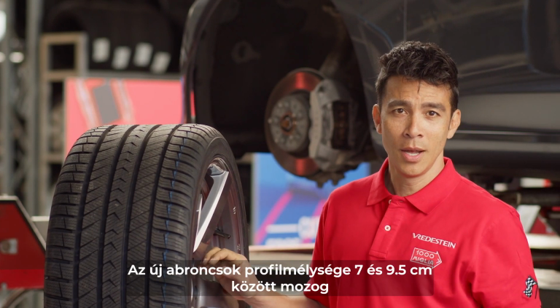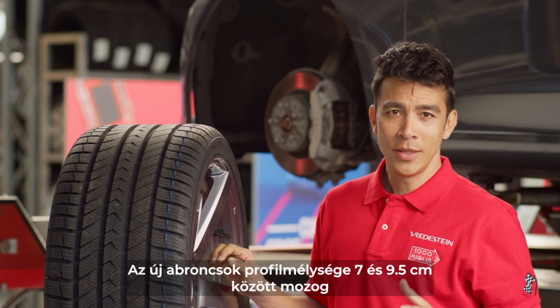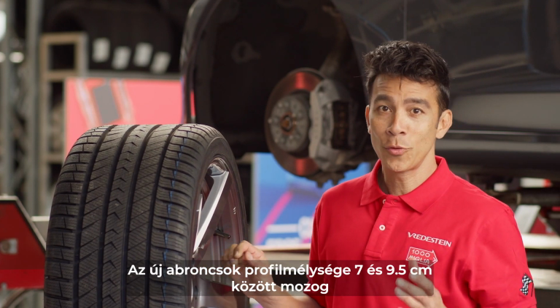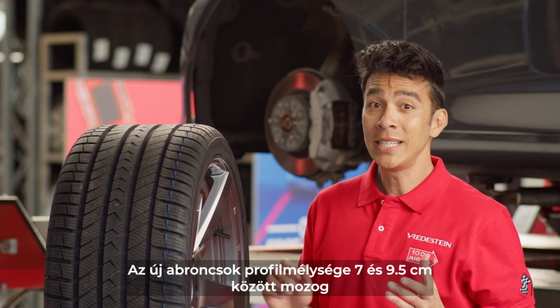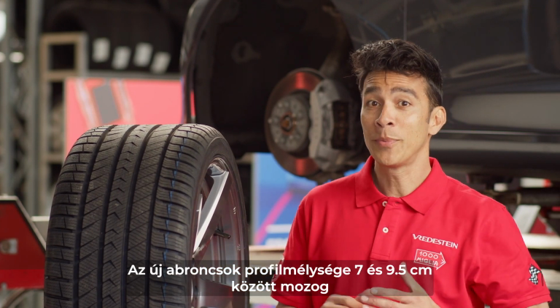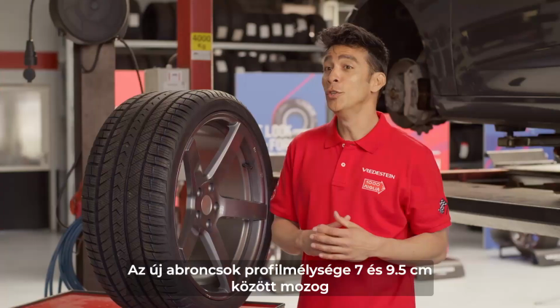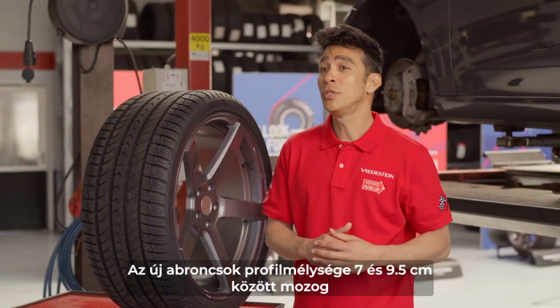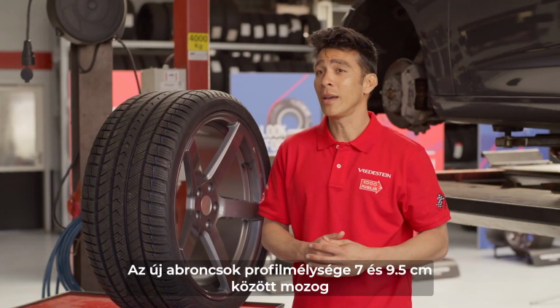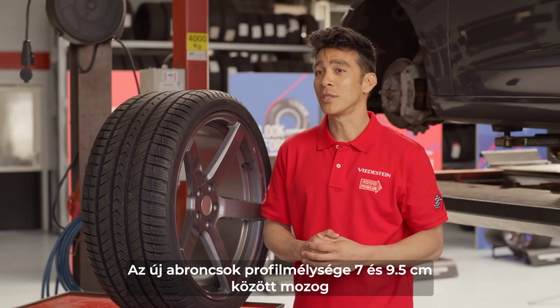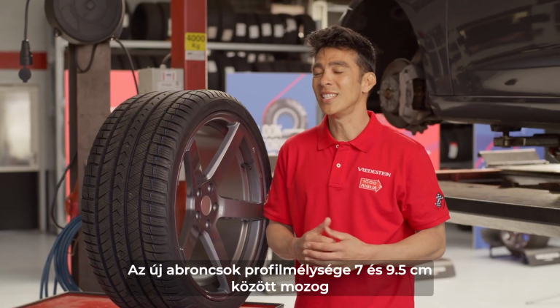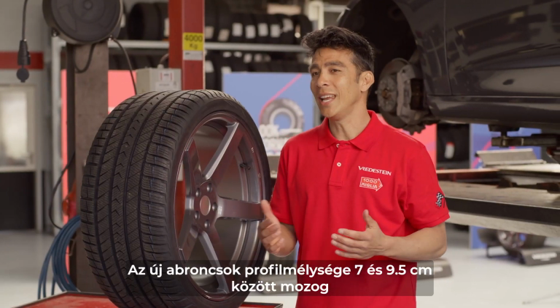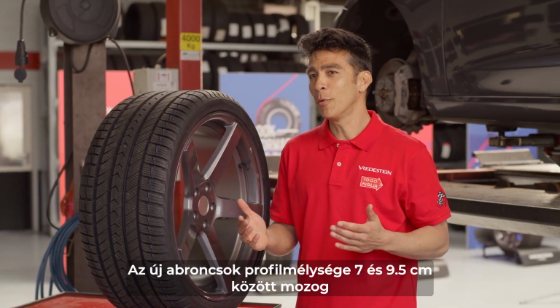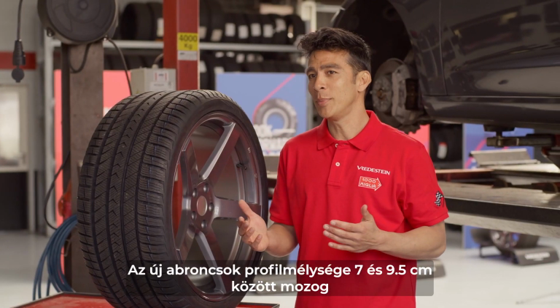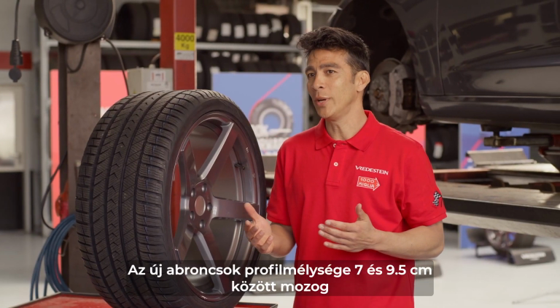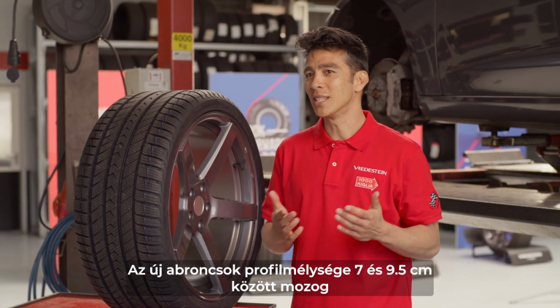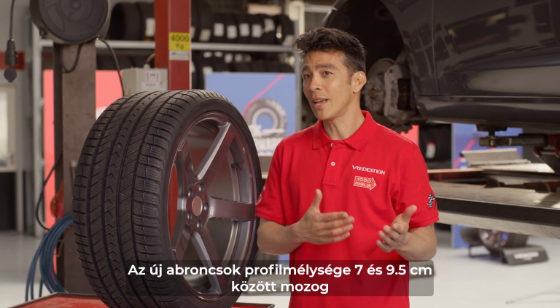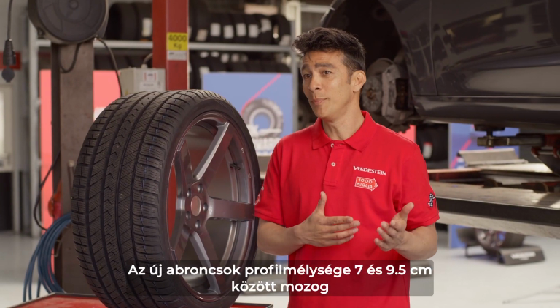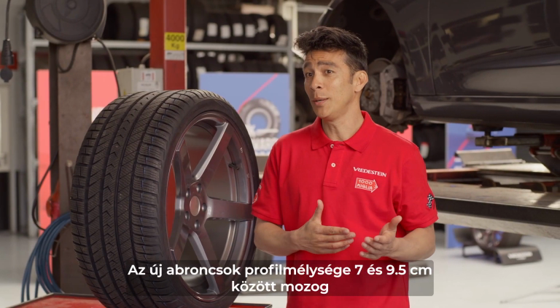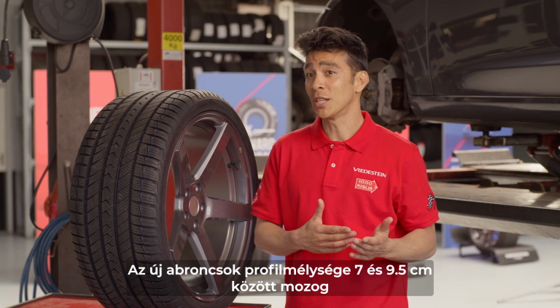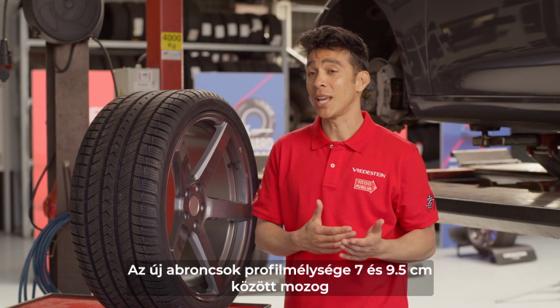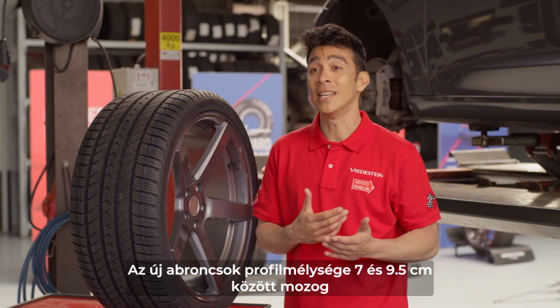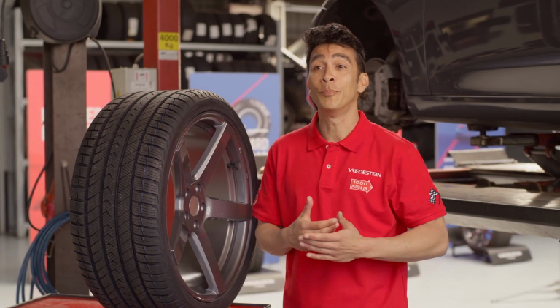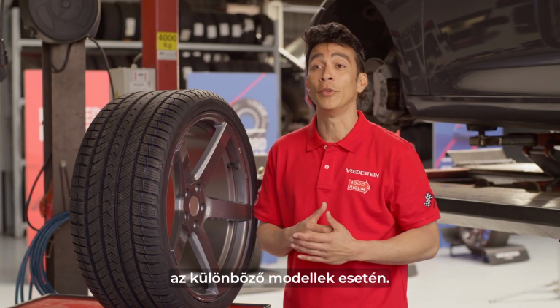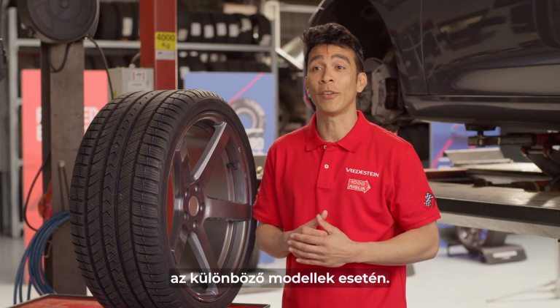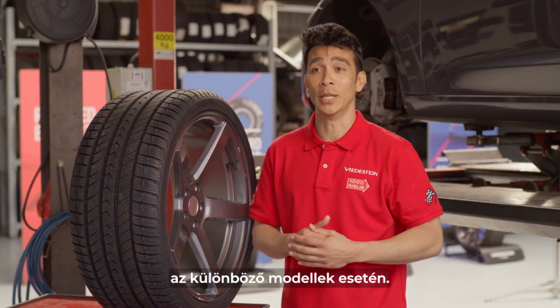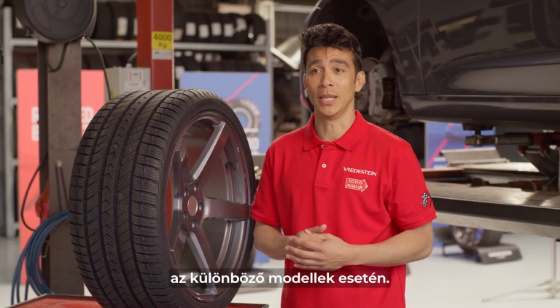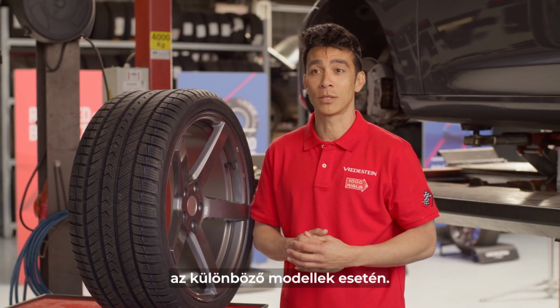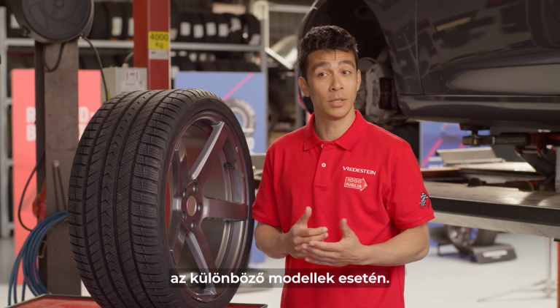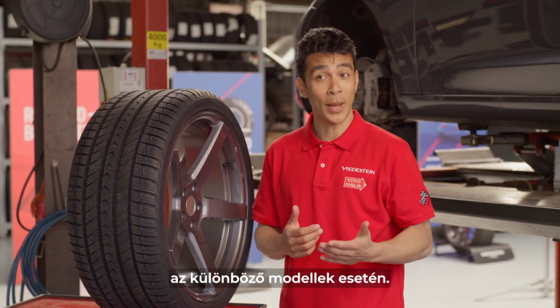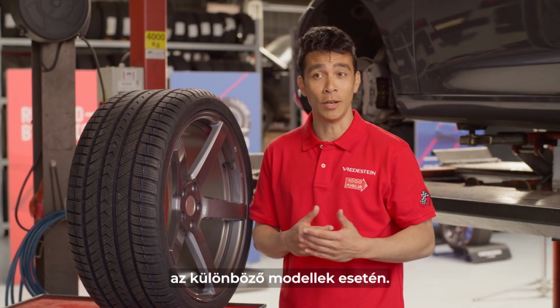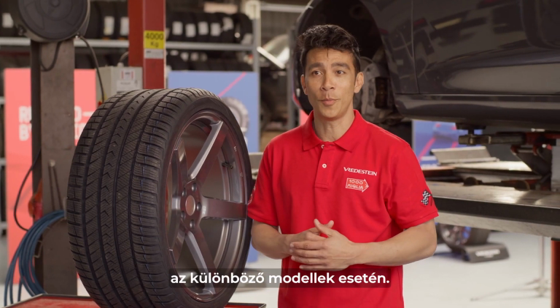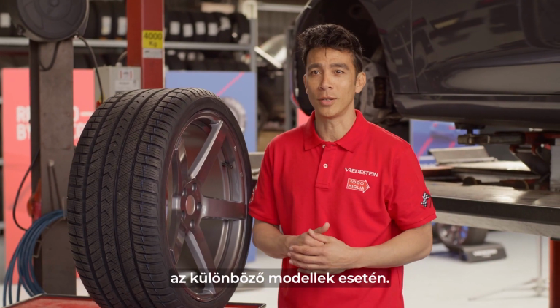The tread depth of new tires is anywhere between 7mm and 9.5mm, depending on the model.